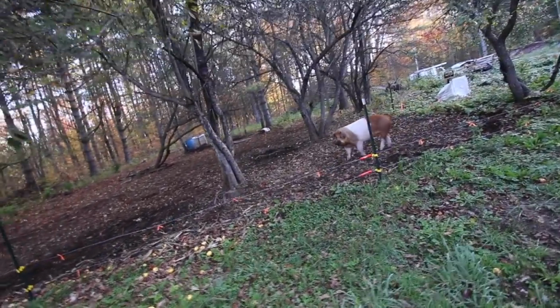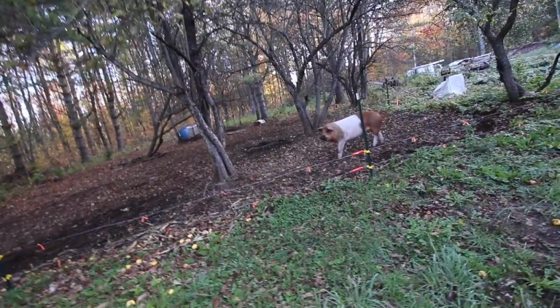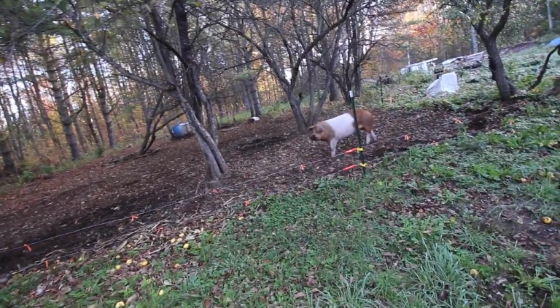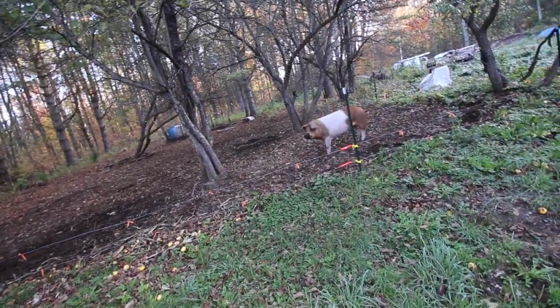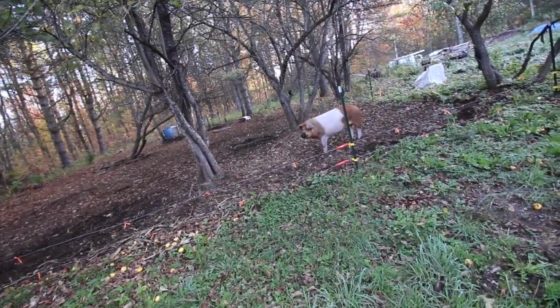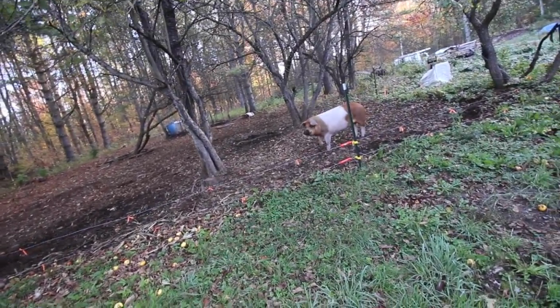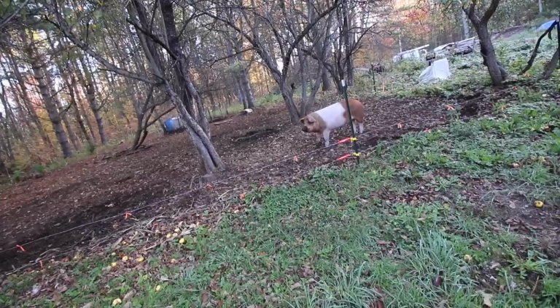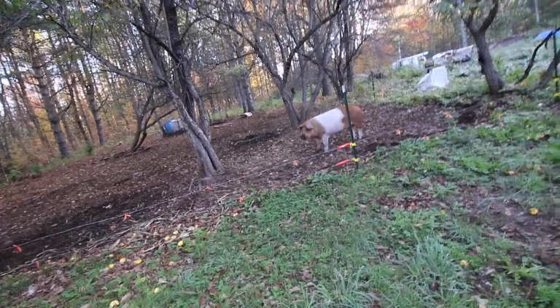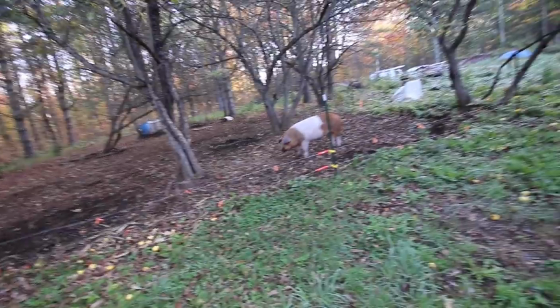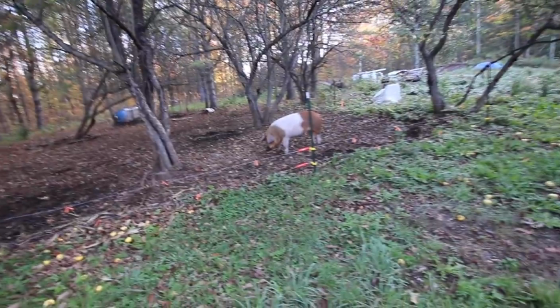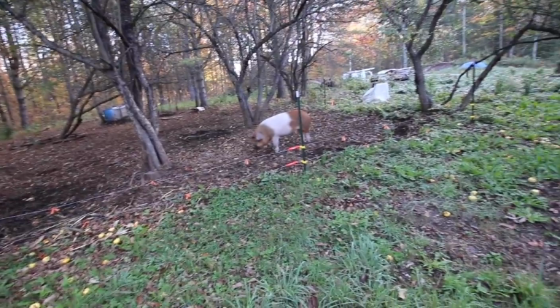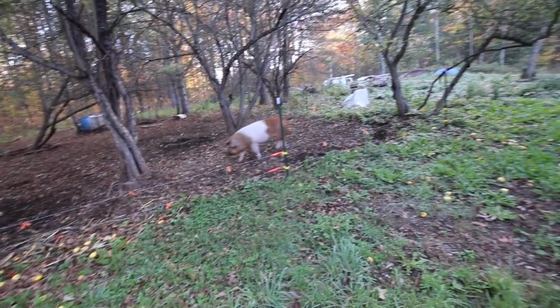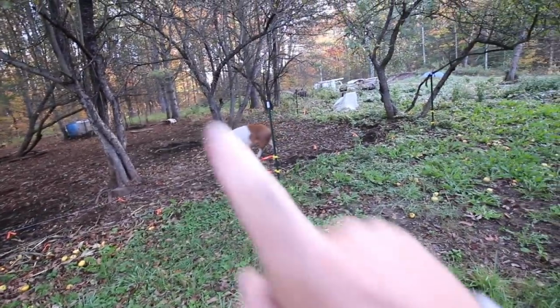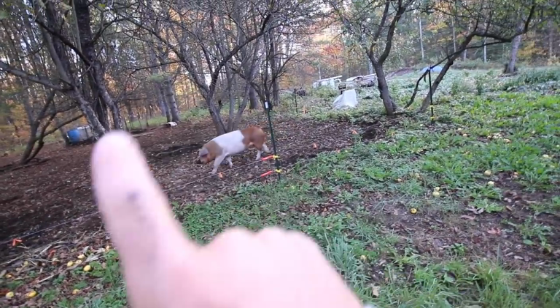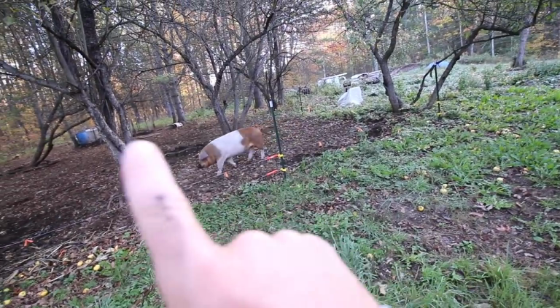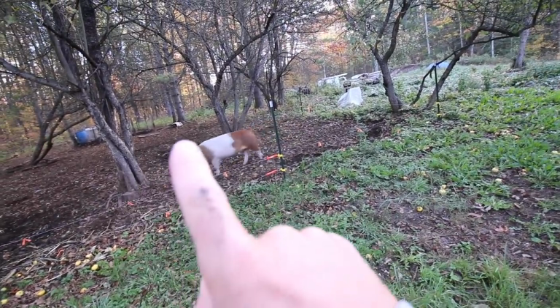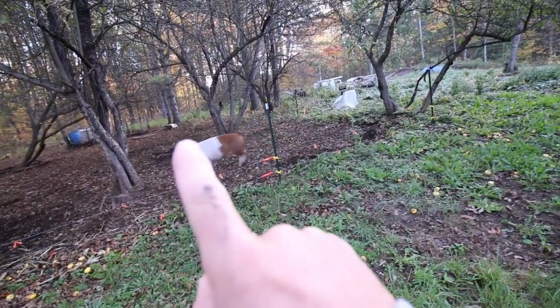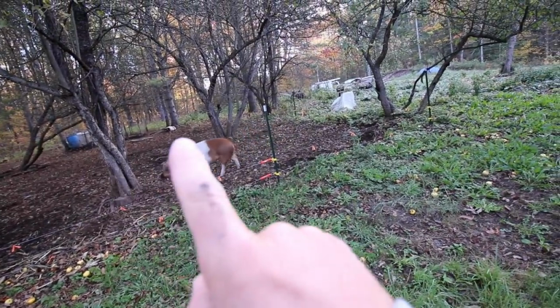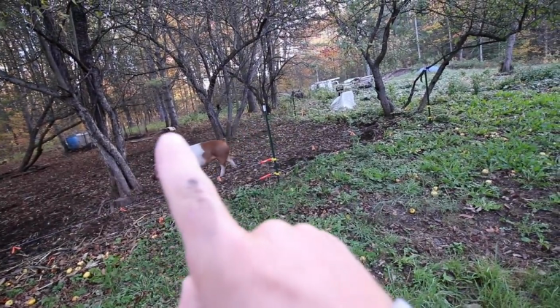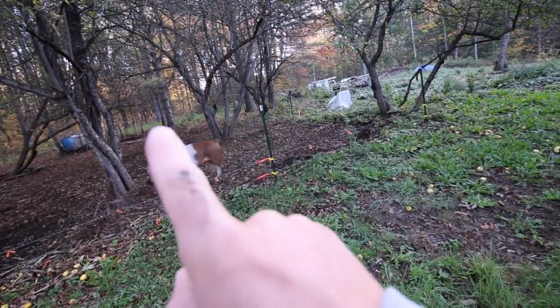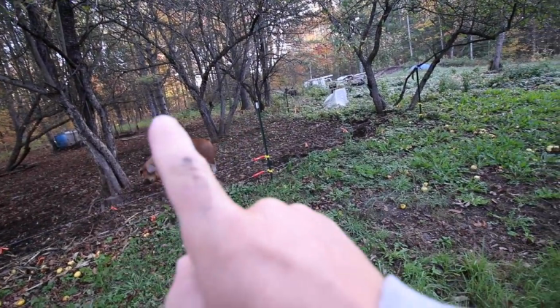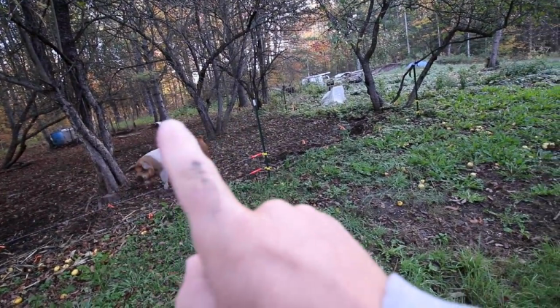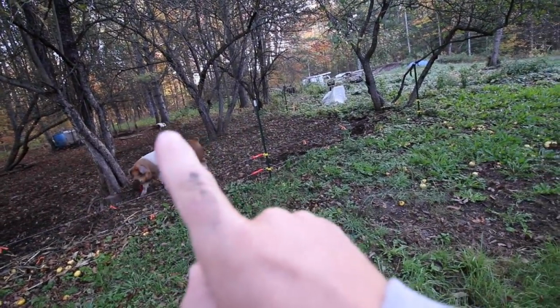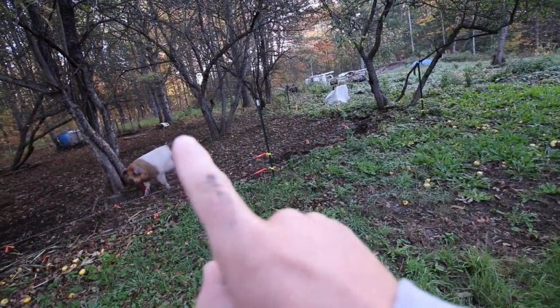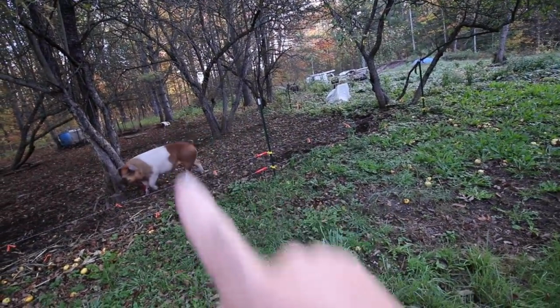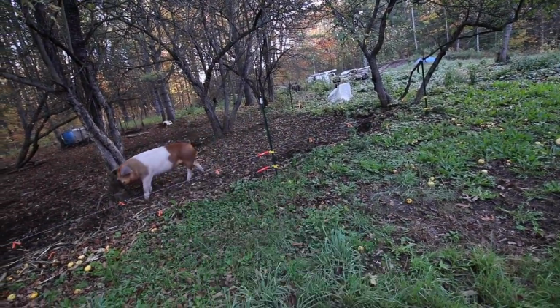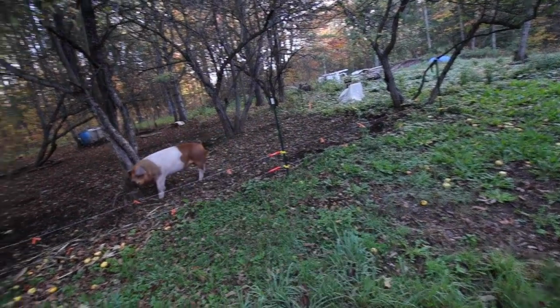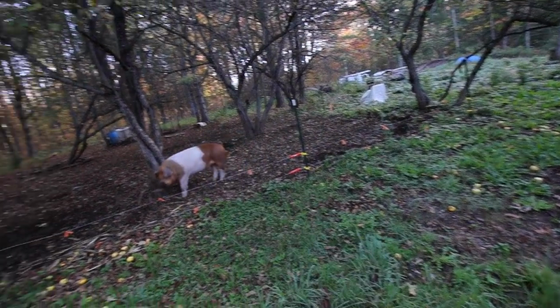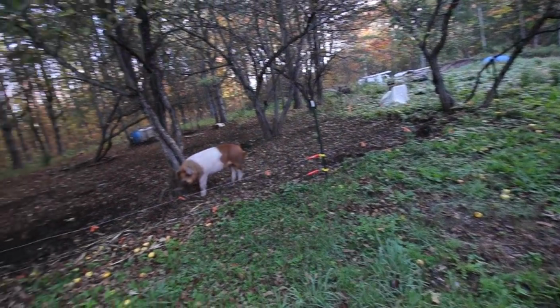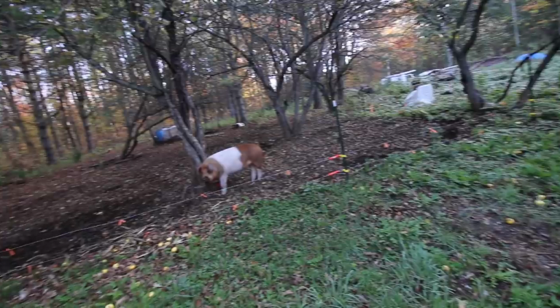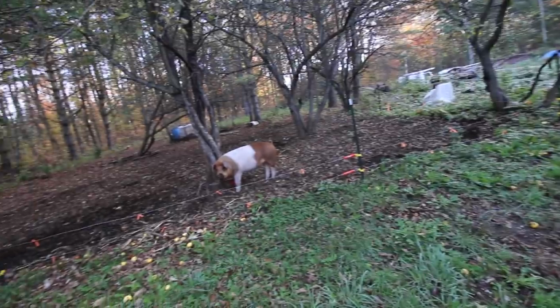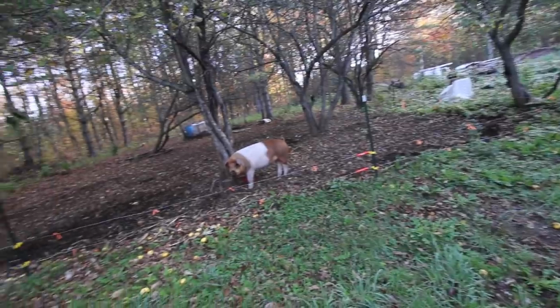Good morning, pigs. Spots, what's the matter? You still sleepy? It's too cold to get up and out of bed this morning?